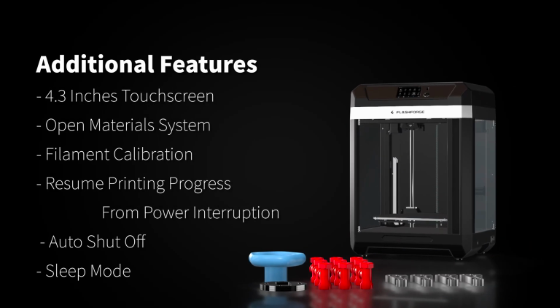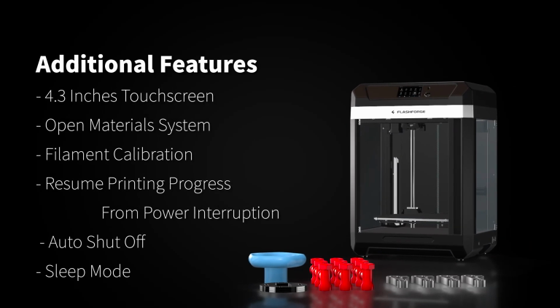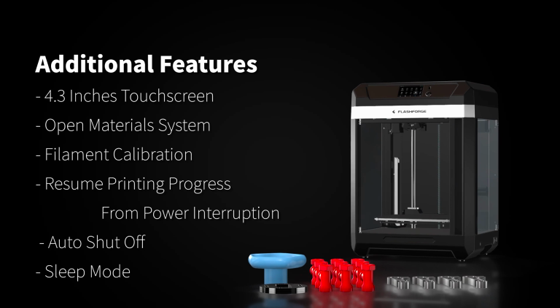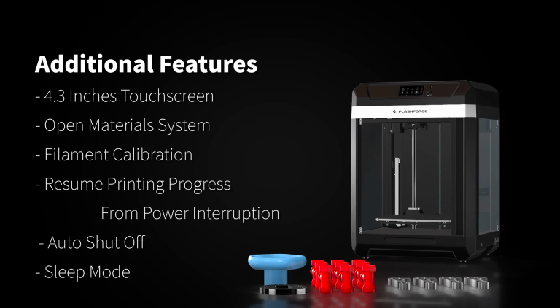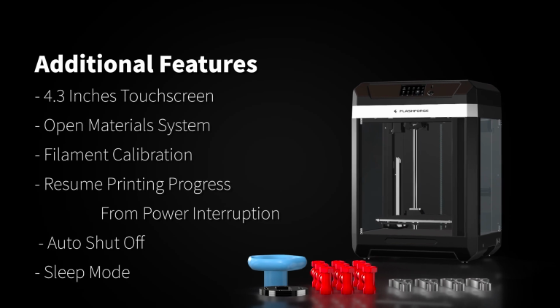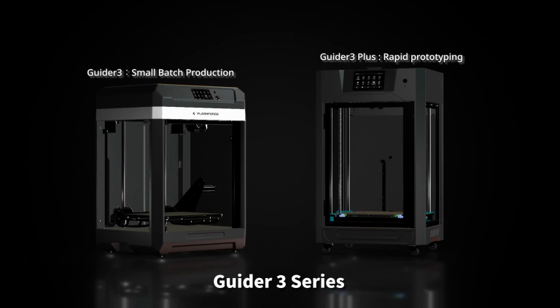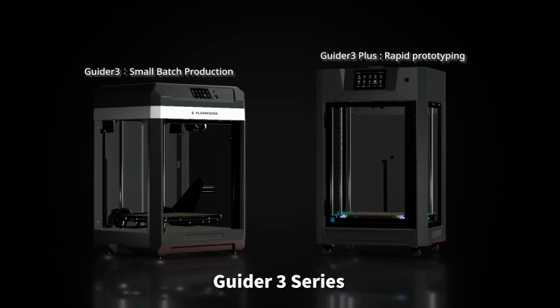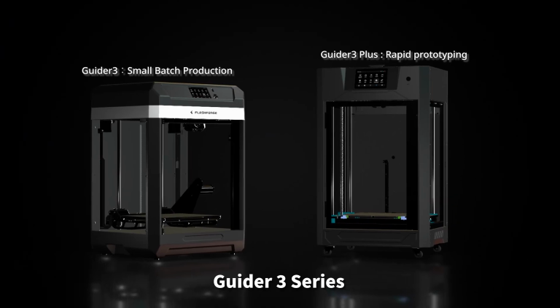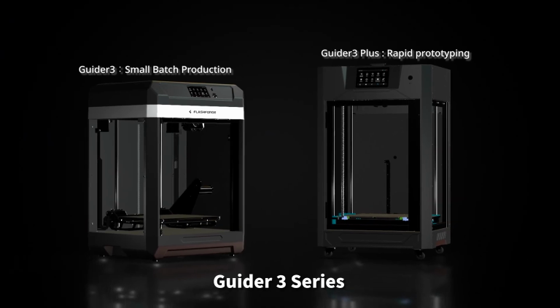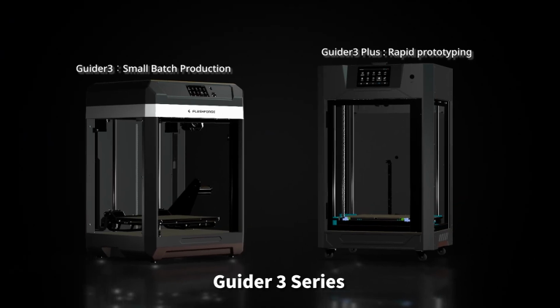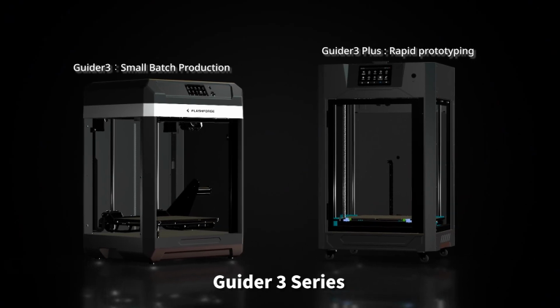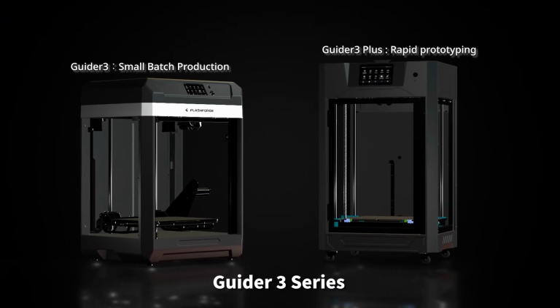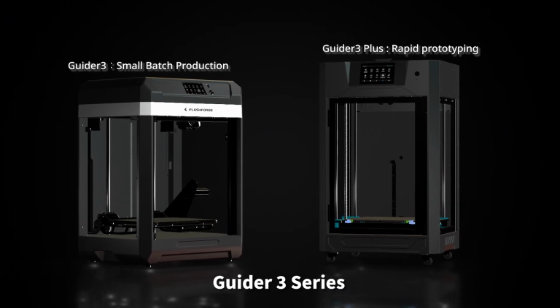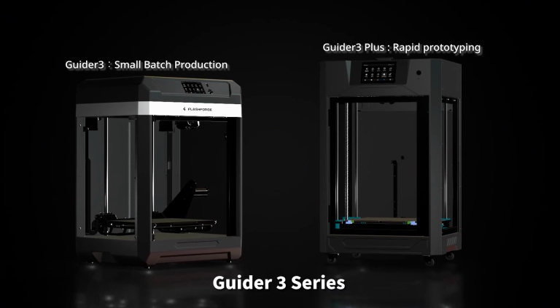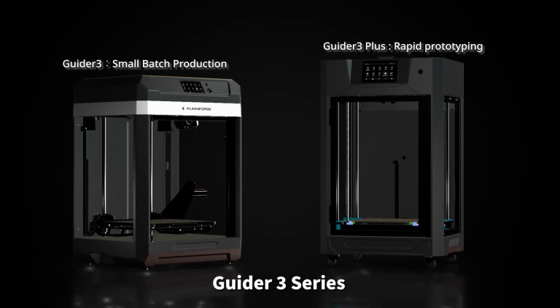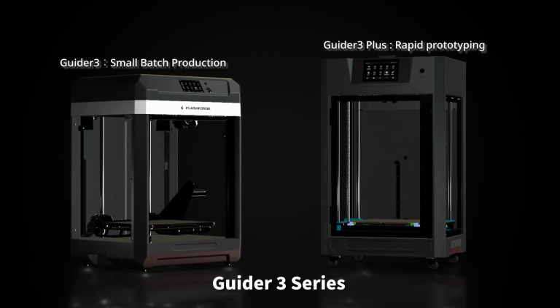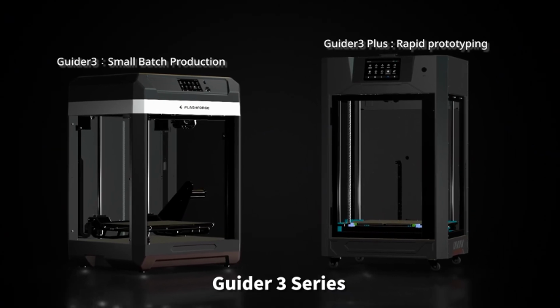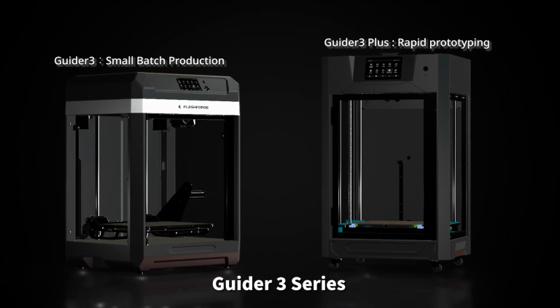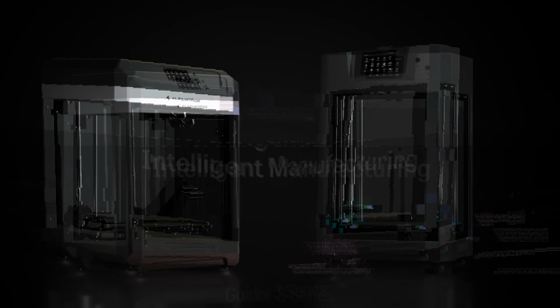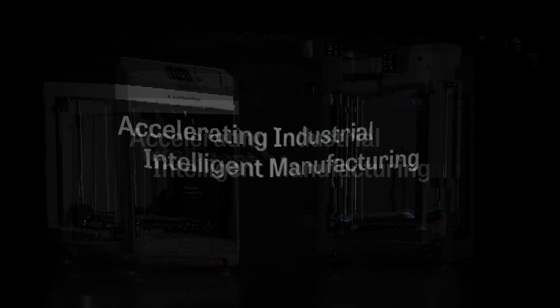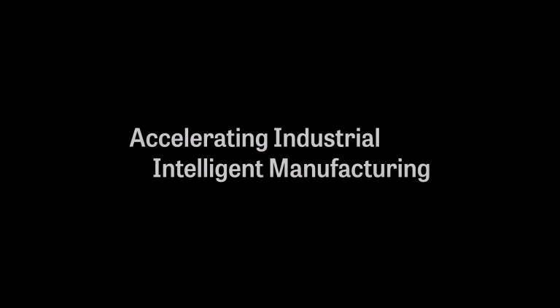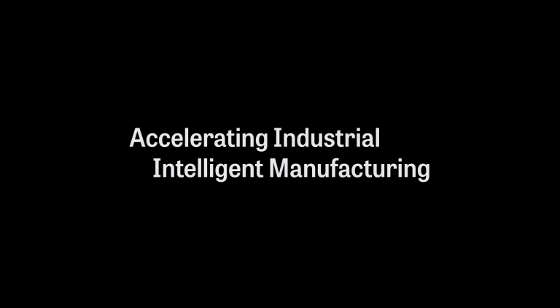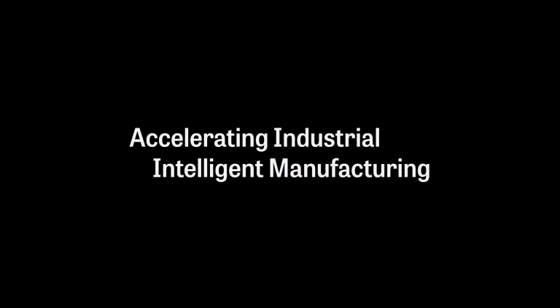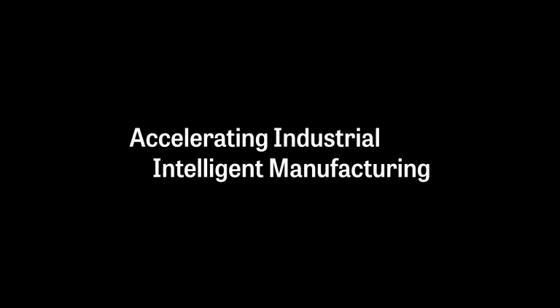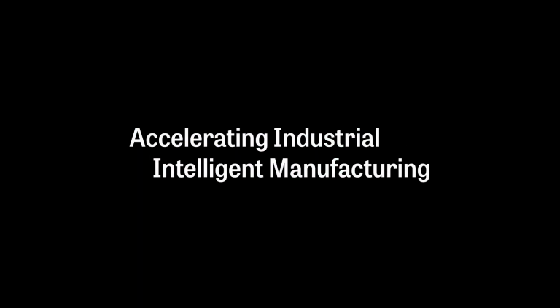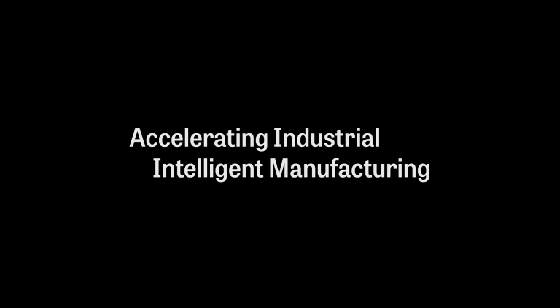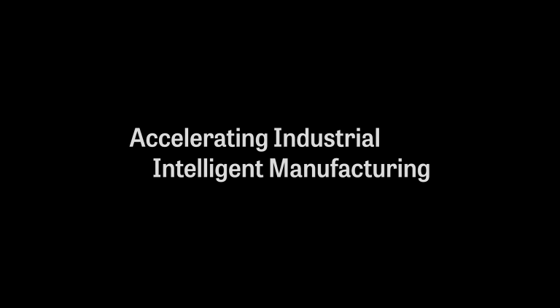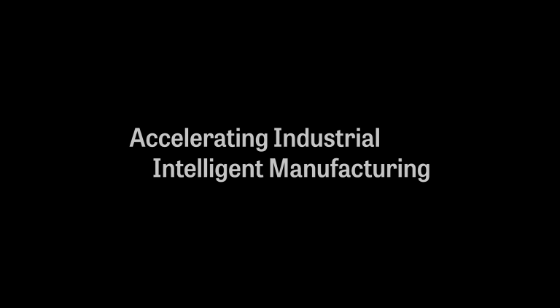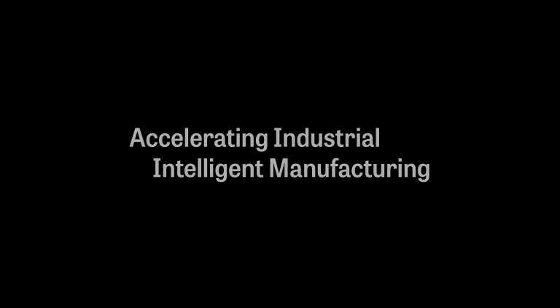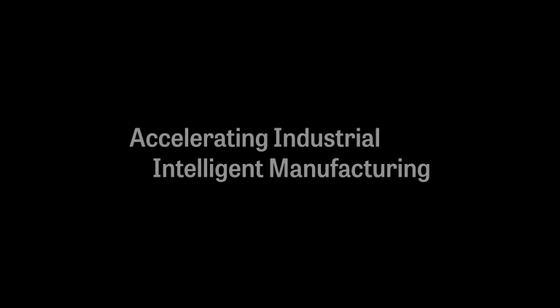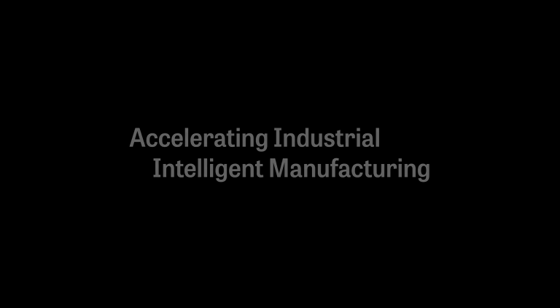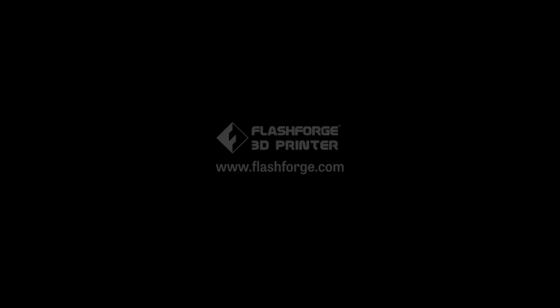Guider 3 provides an intelligent and convenient printing experience for education, small businesses, and individual users, empowers small batch production, and adapts to various applications.